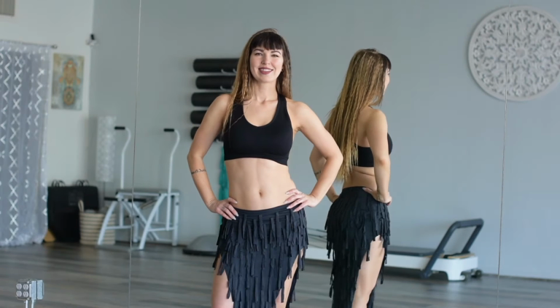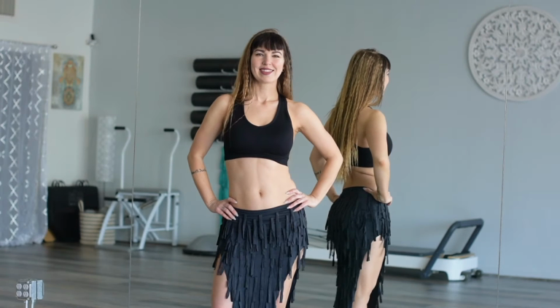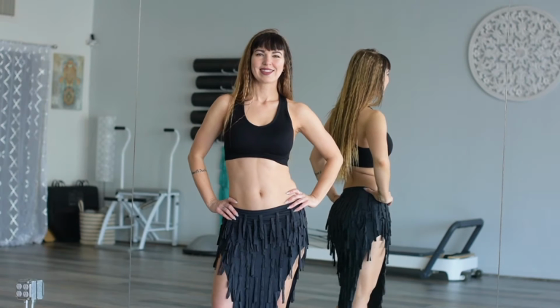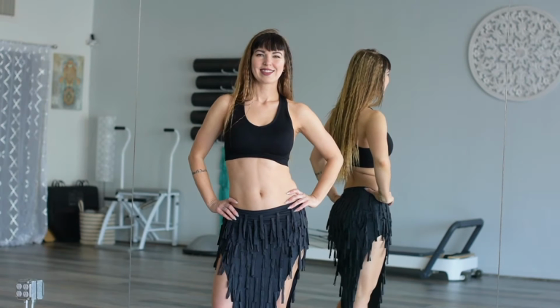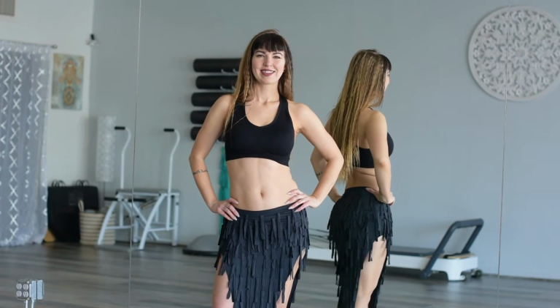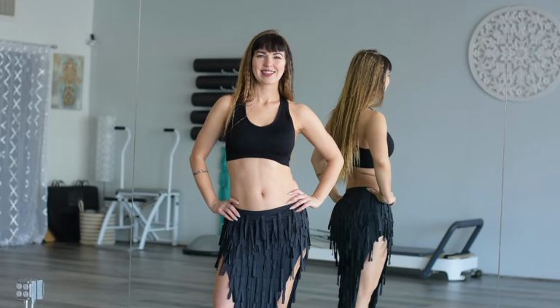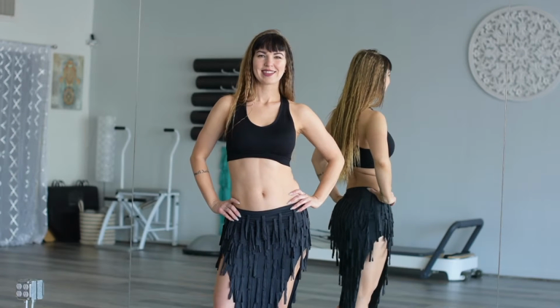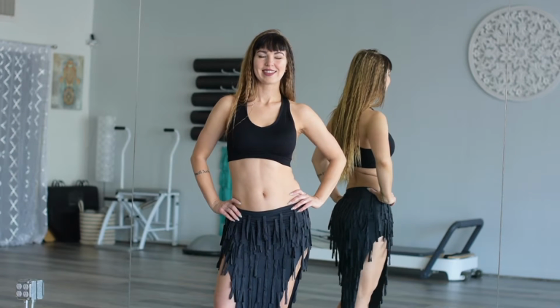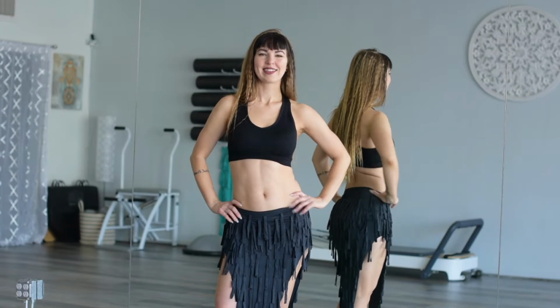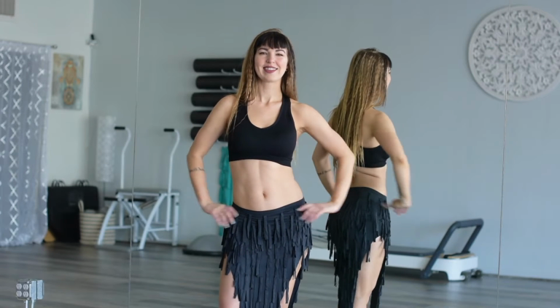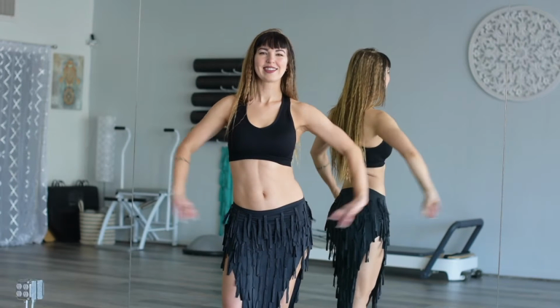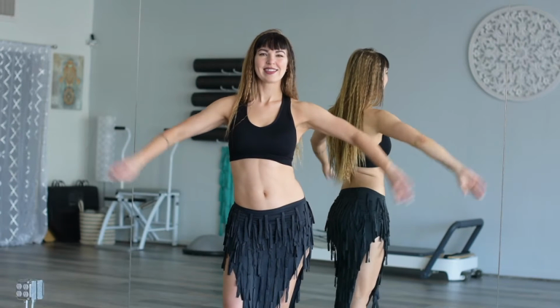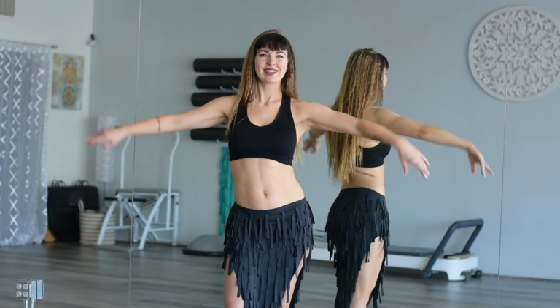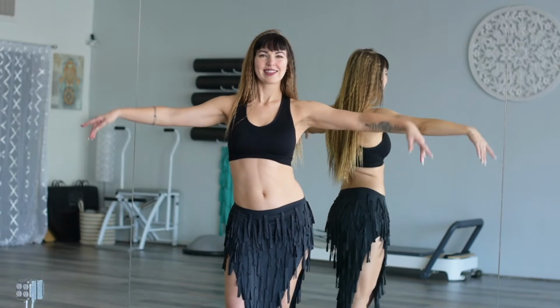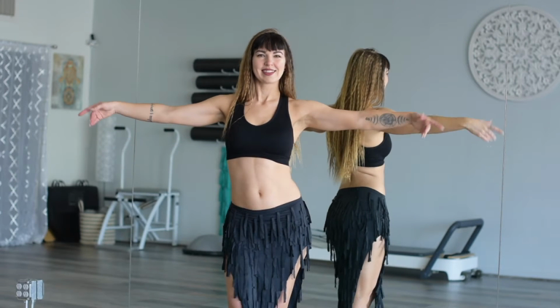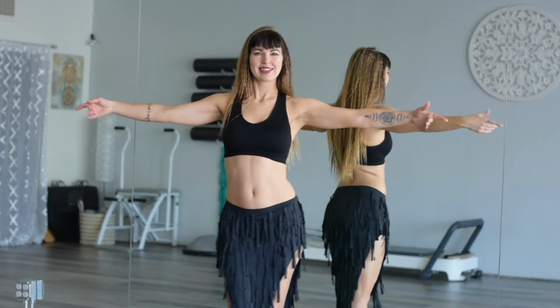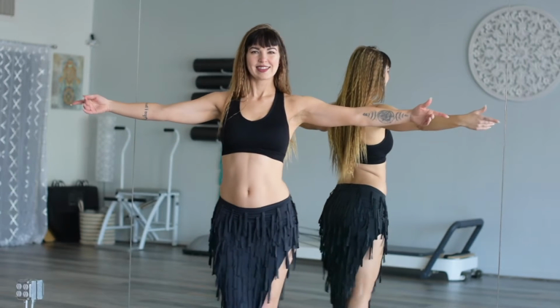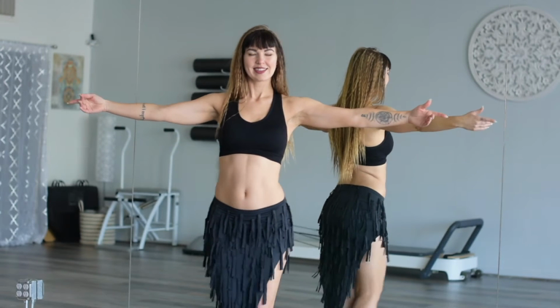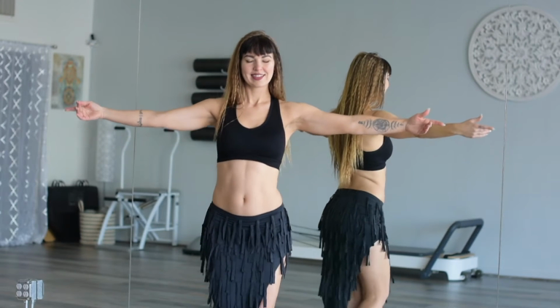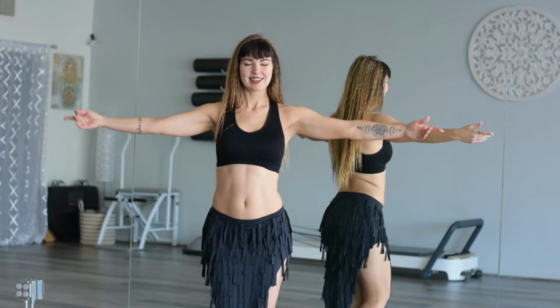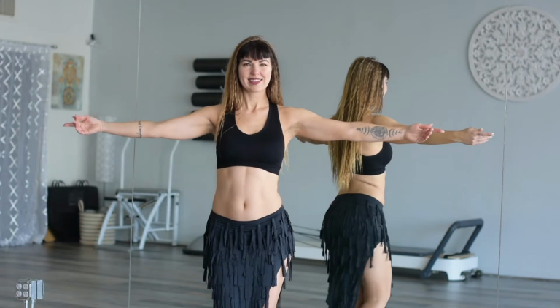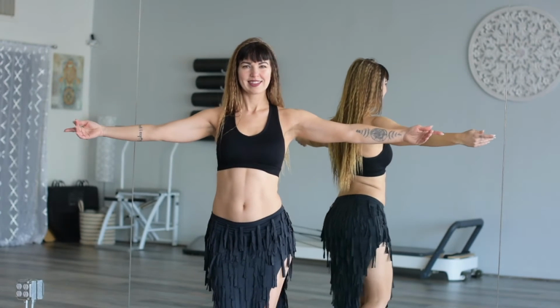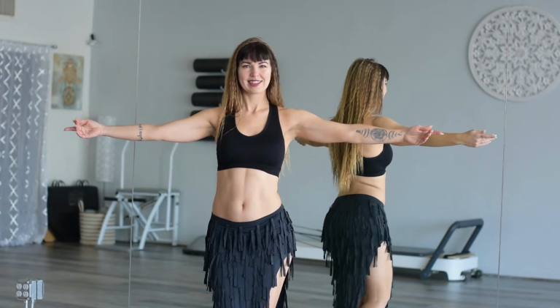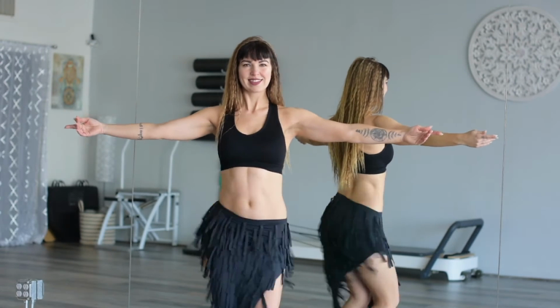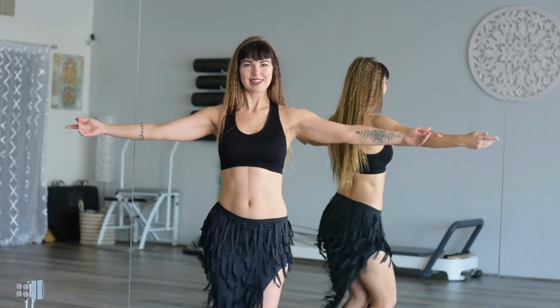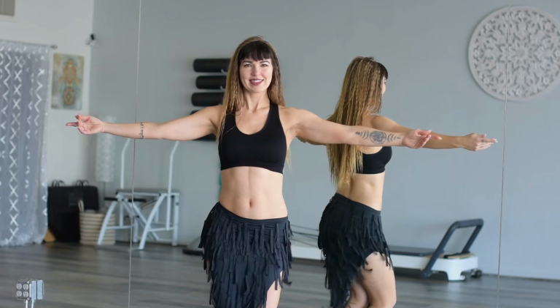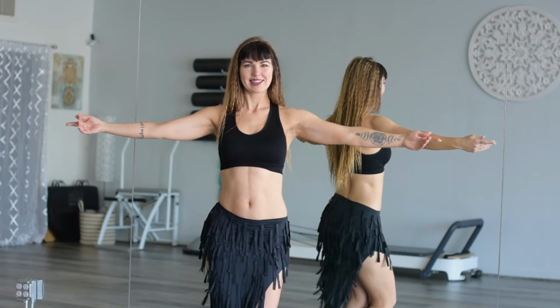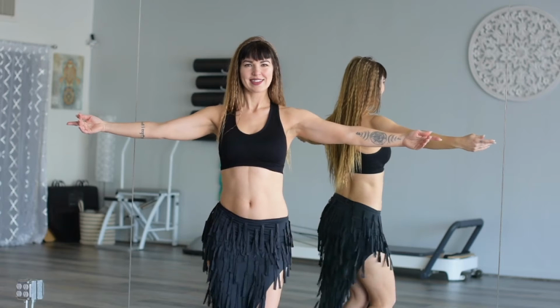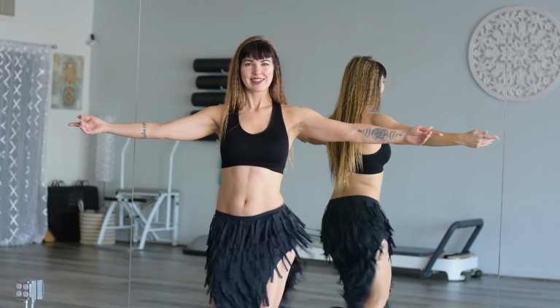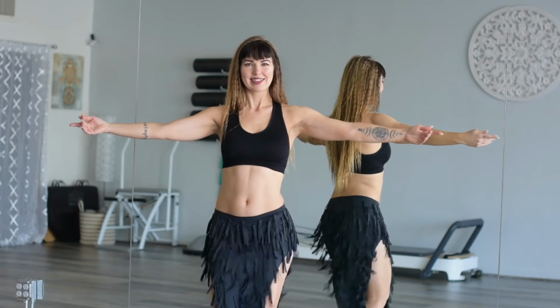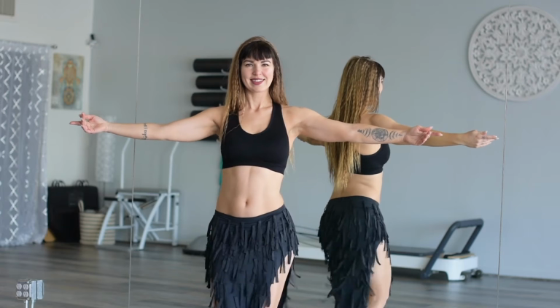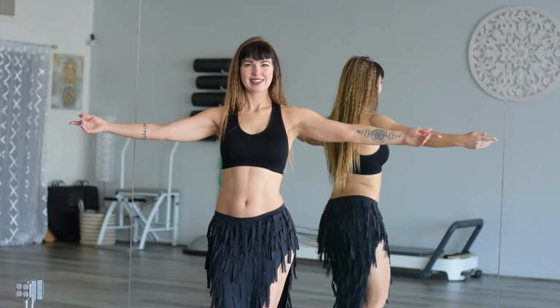Welcome back to 3 Minute Belly Dance. I am Janessa. Let's do some hip lifts.